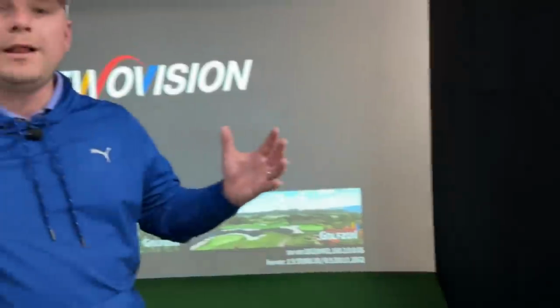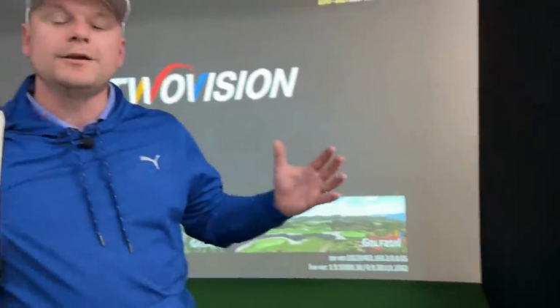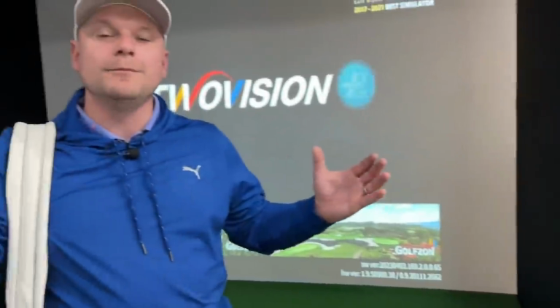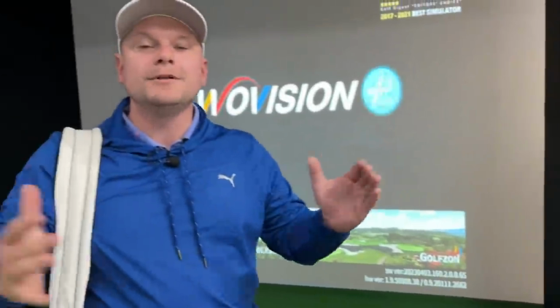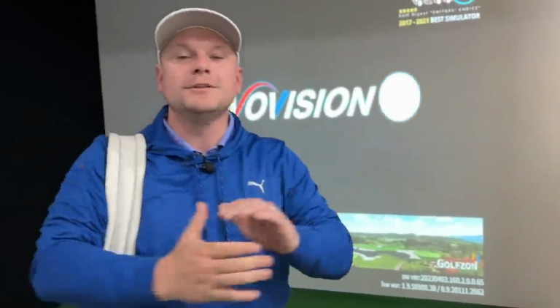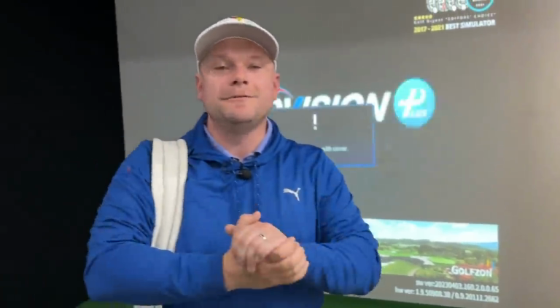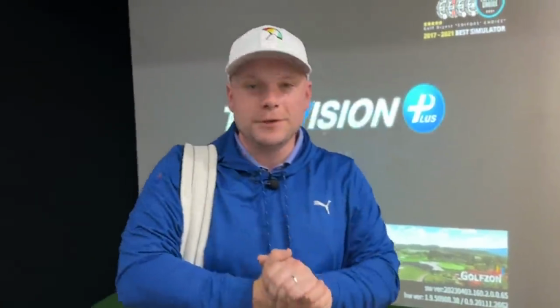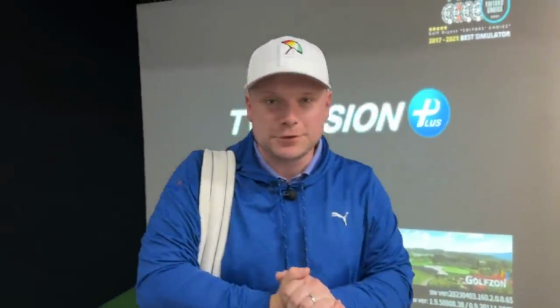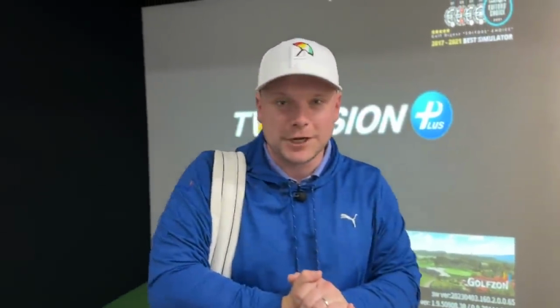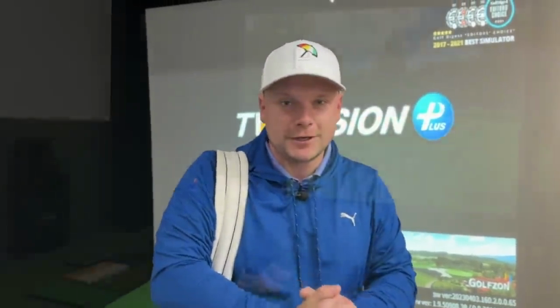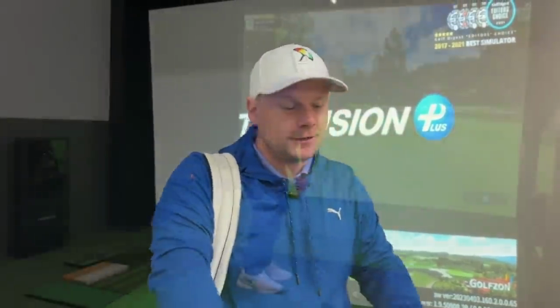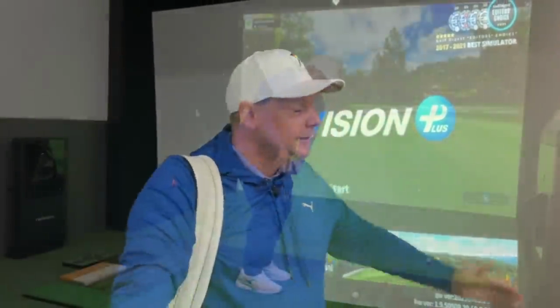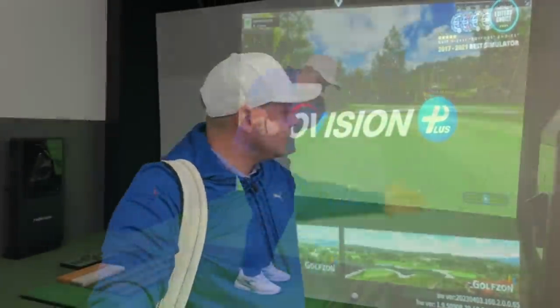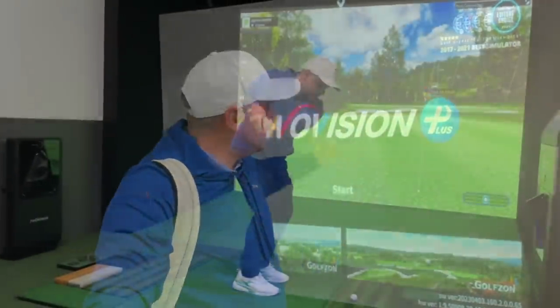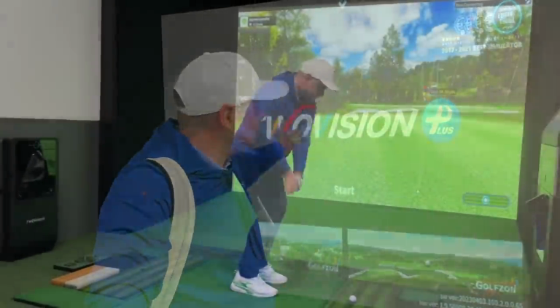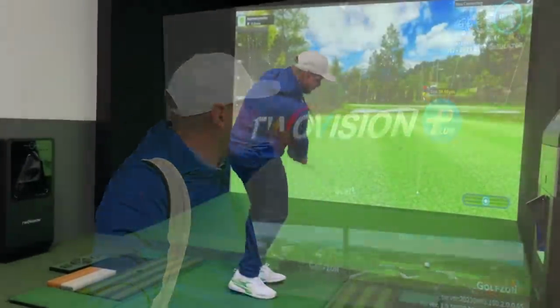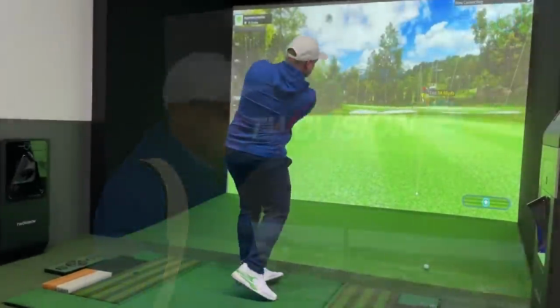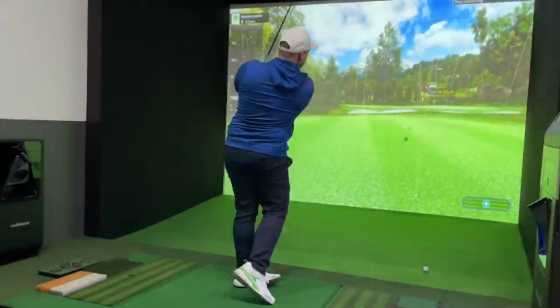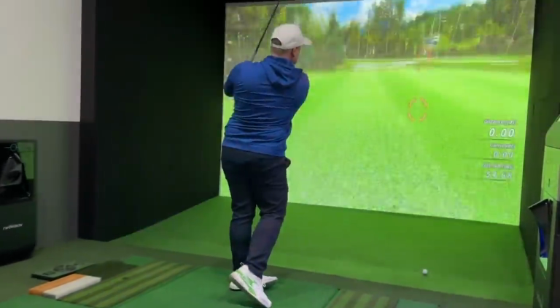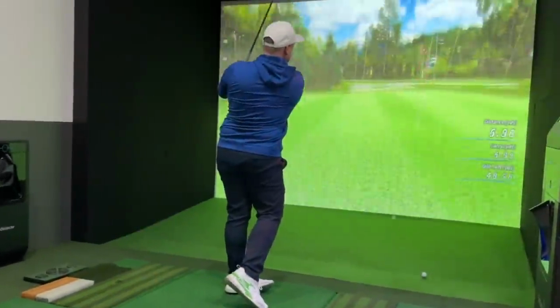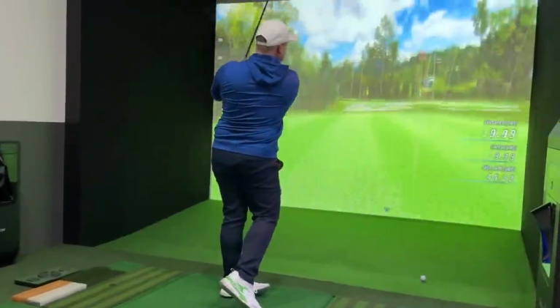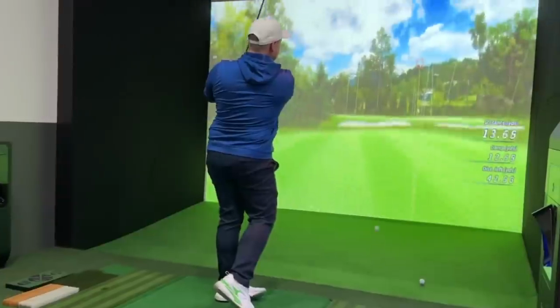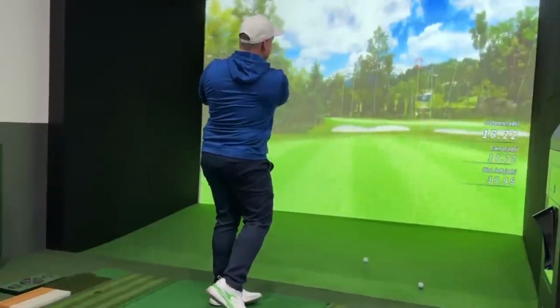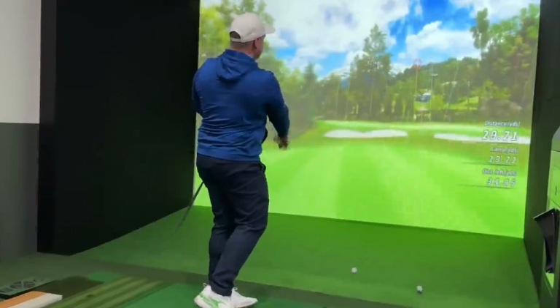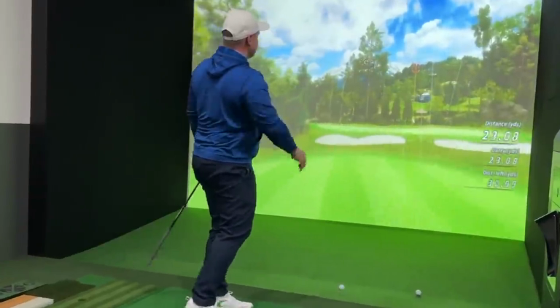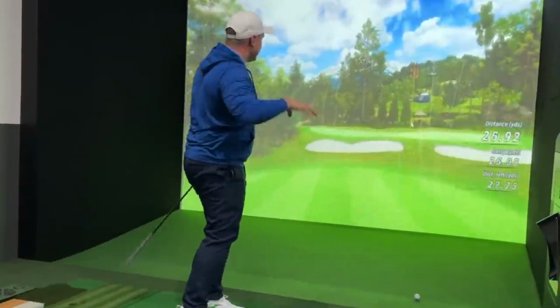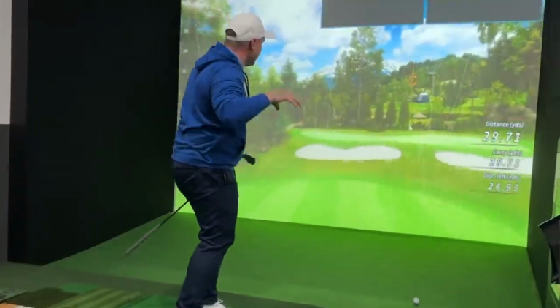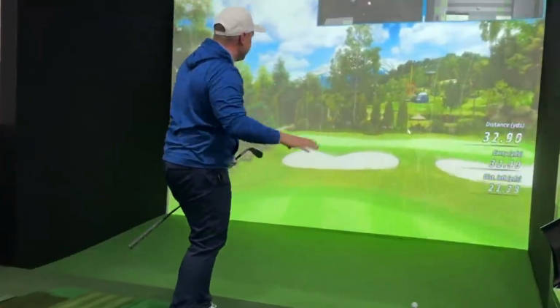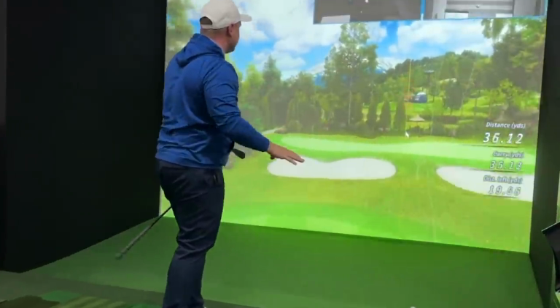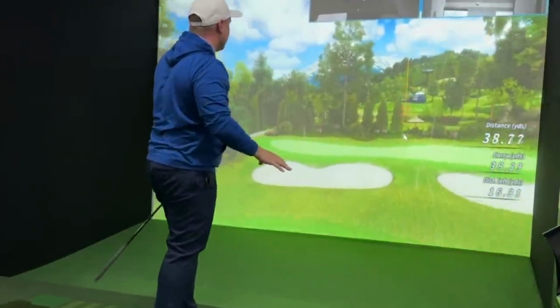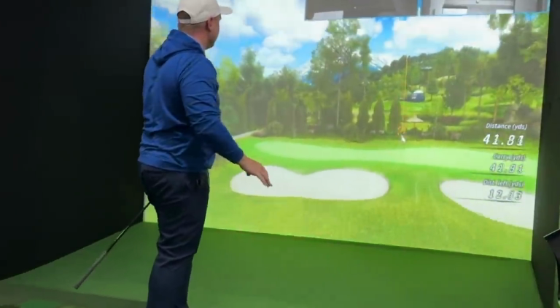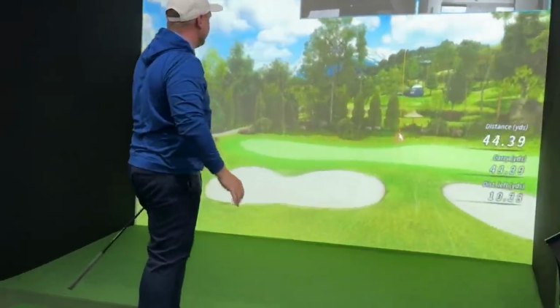Welcome to the future of golf. Hi everyone, my name is James Robinson. Welcome to the channel.